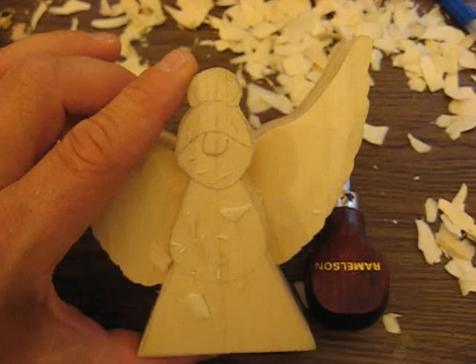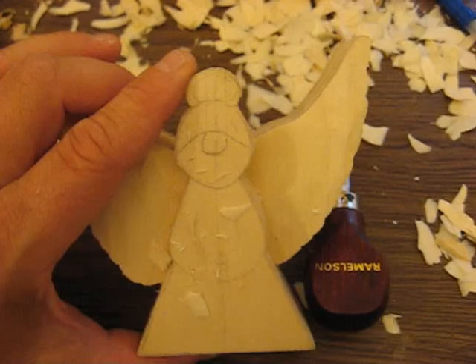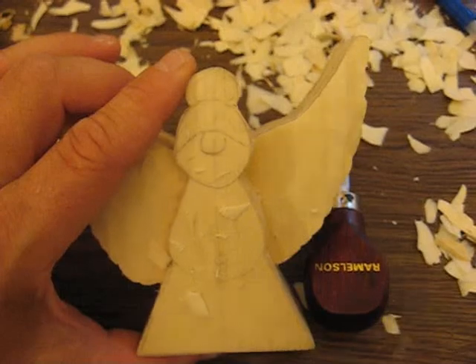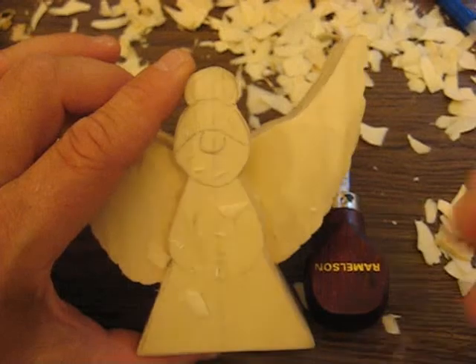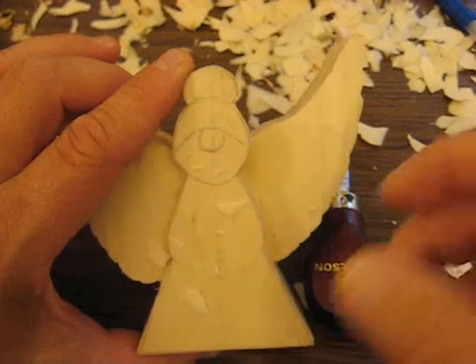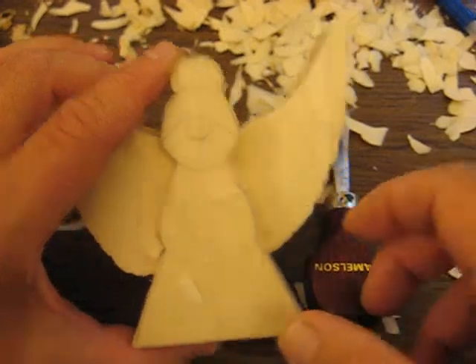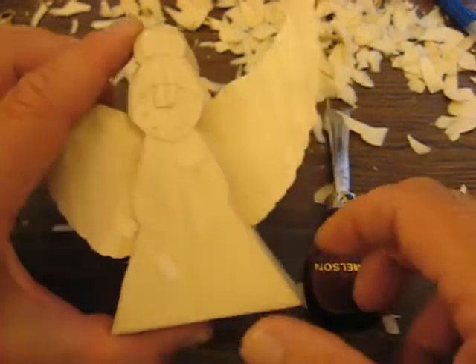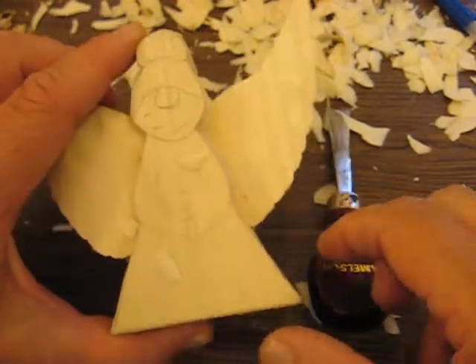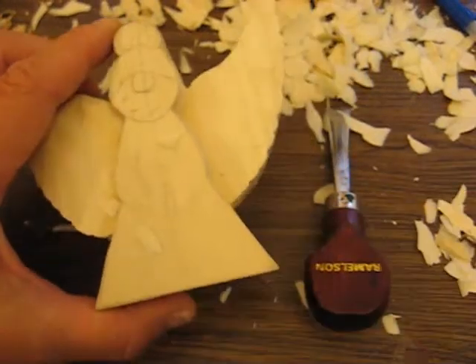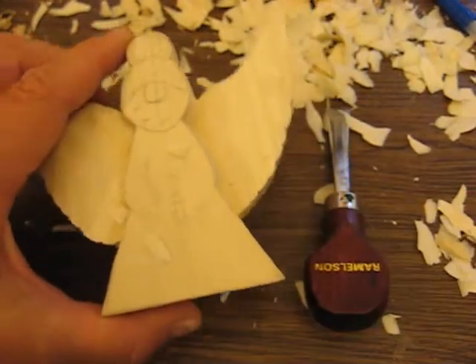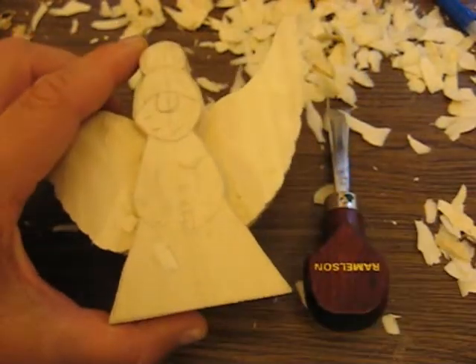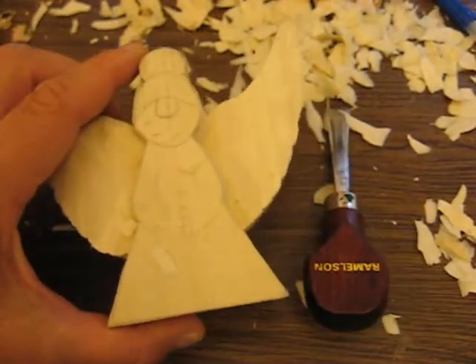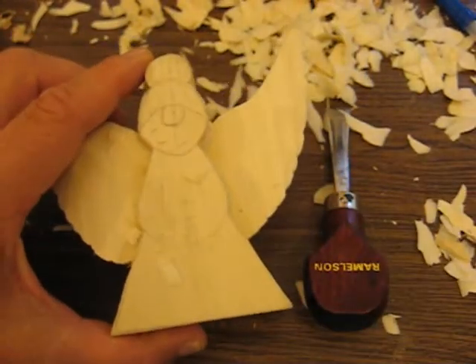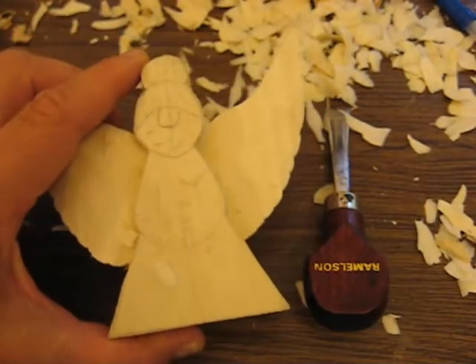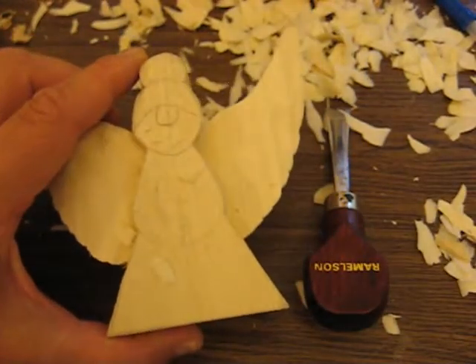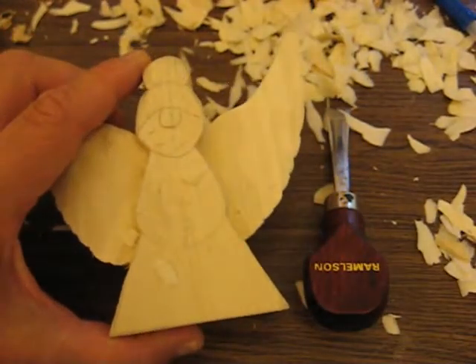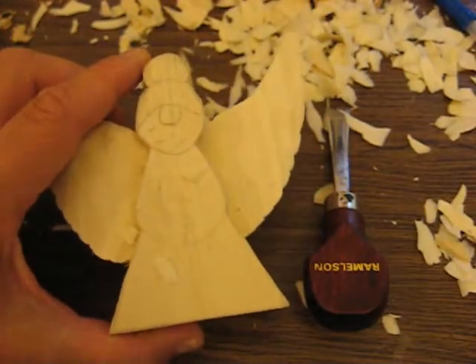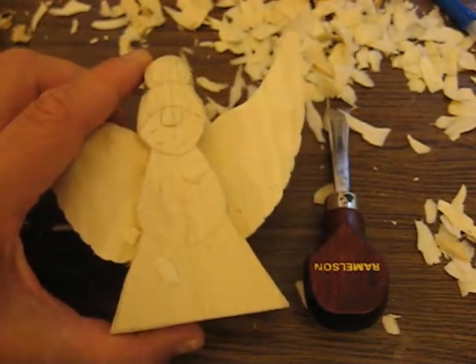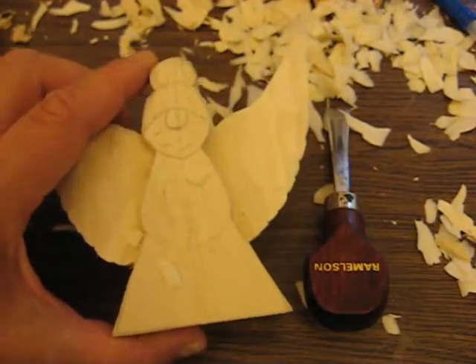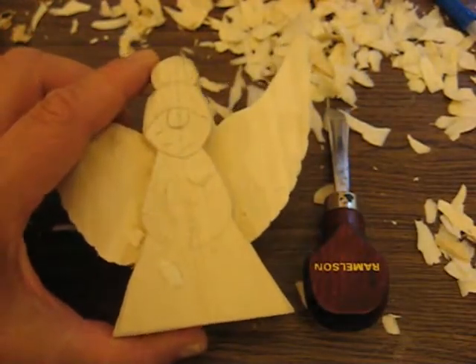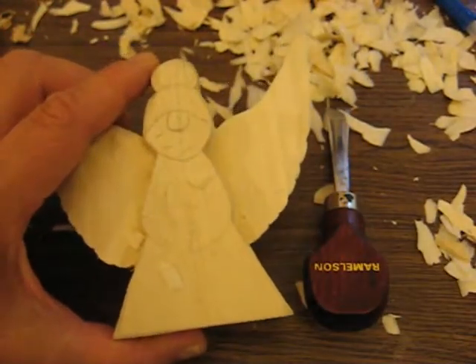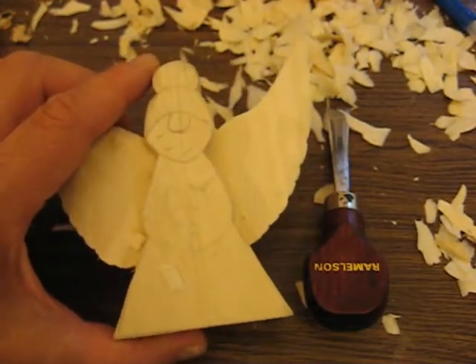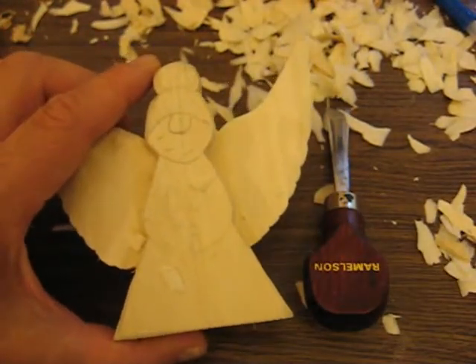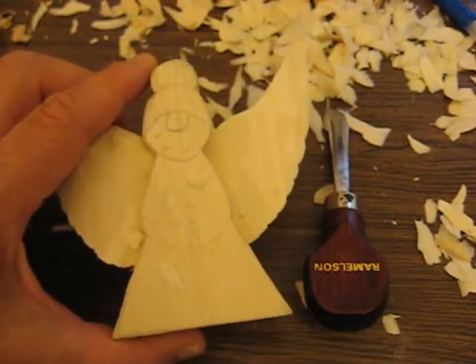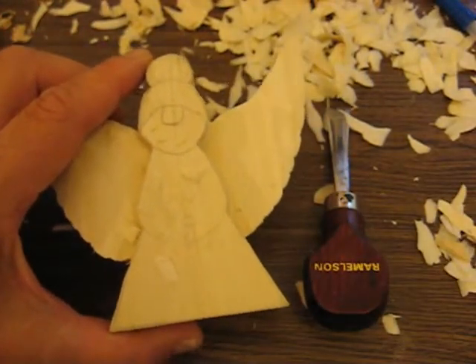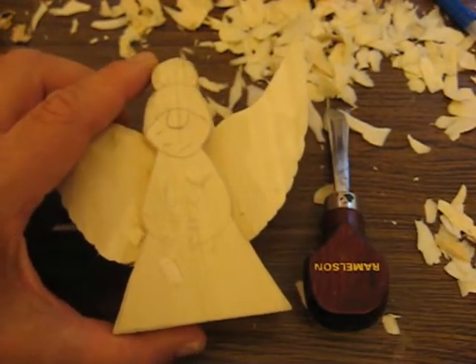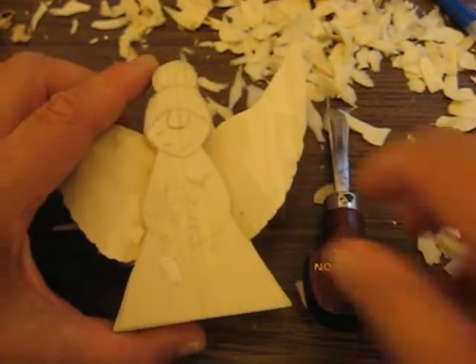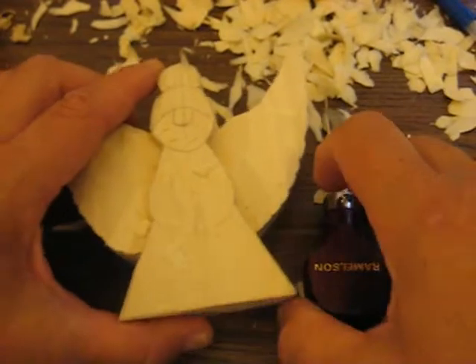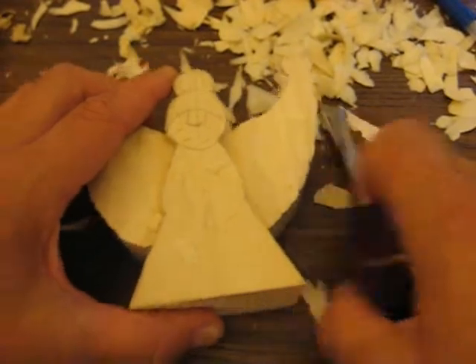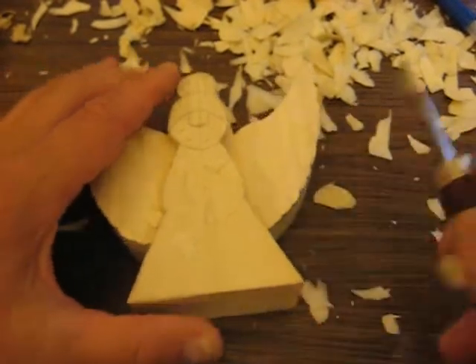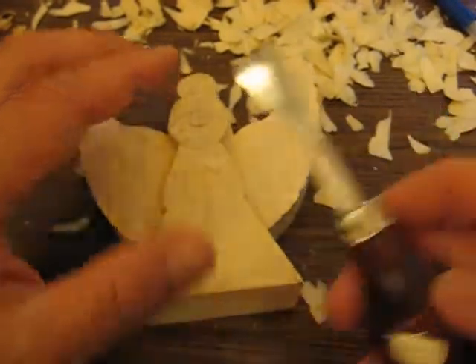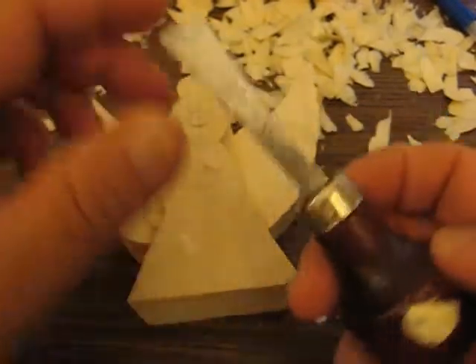Hi folks, welcome back to the Carver's Woodshop. This is Arlene once again. I just want to share a couple things about gouges.